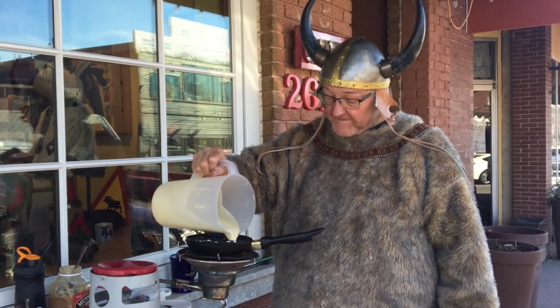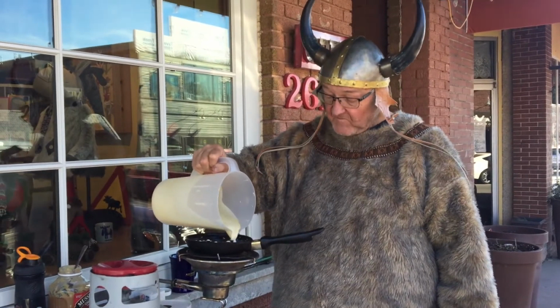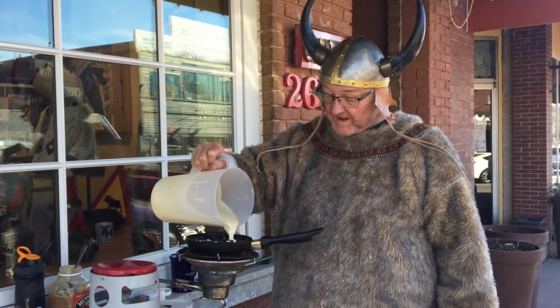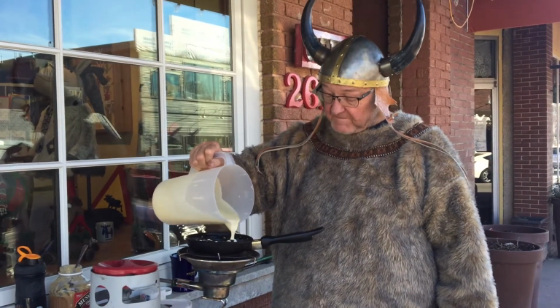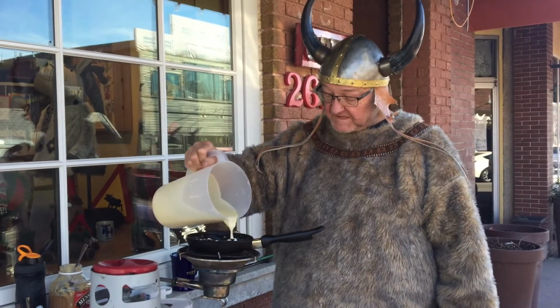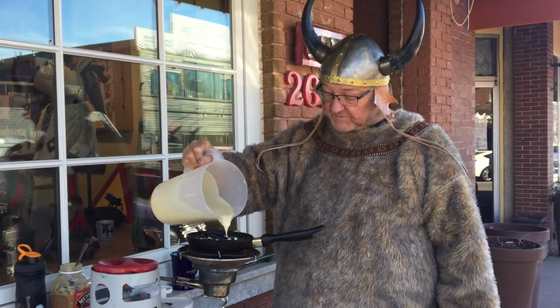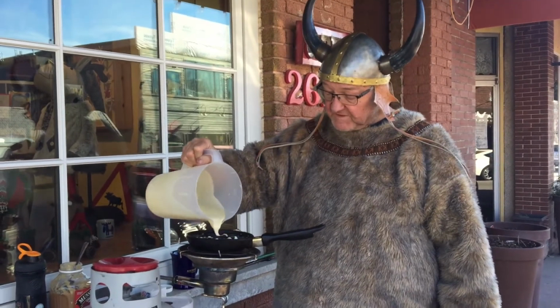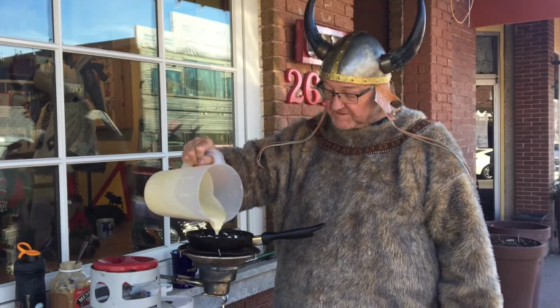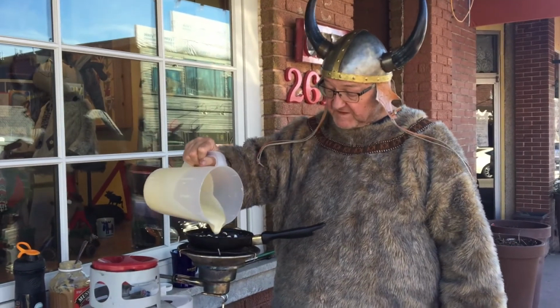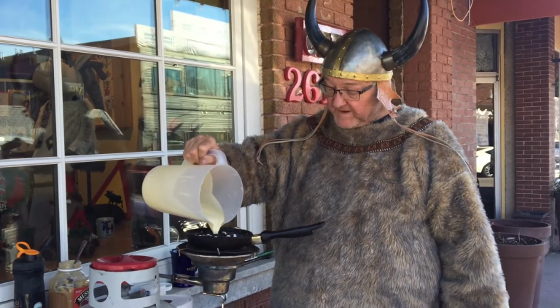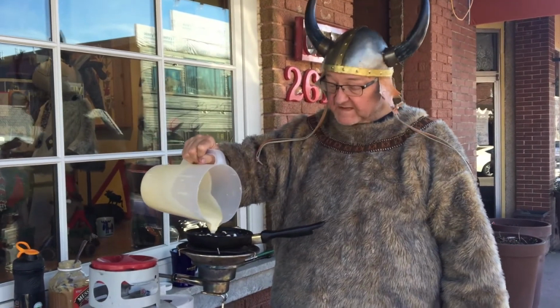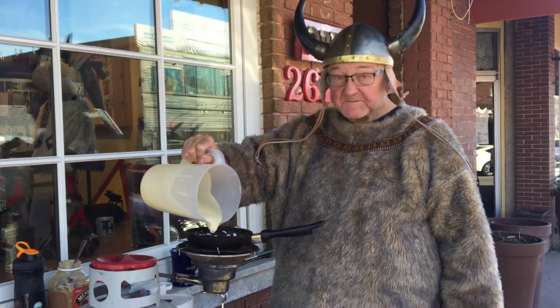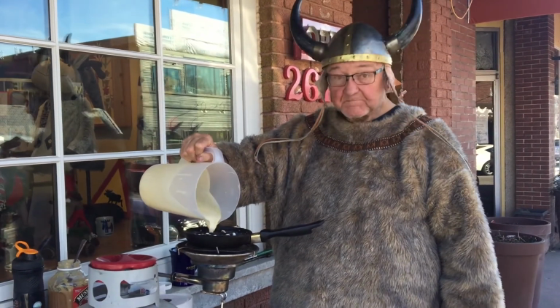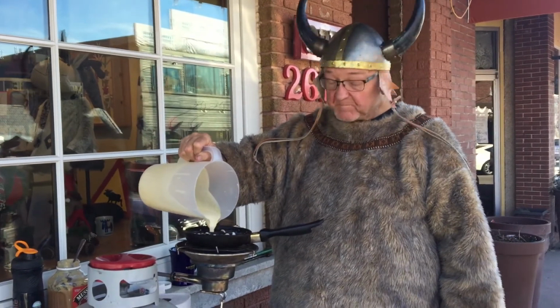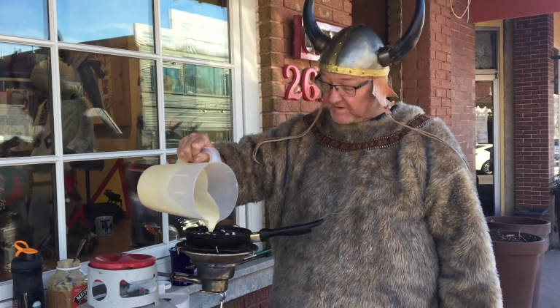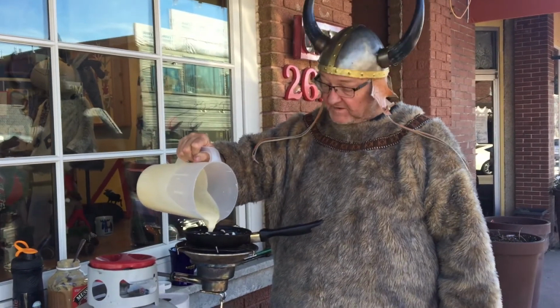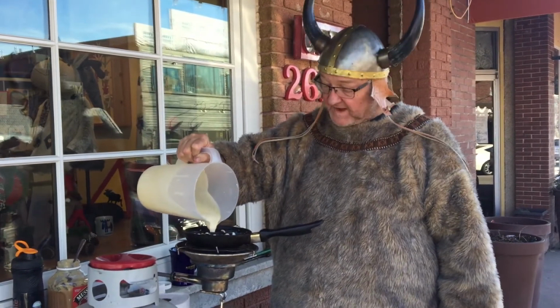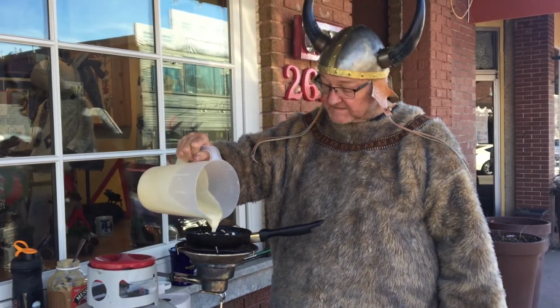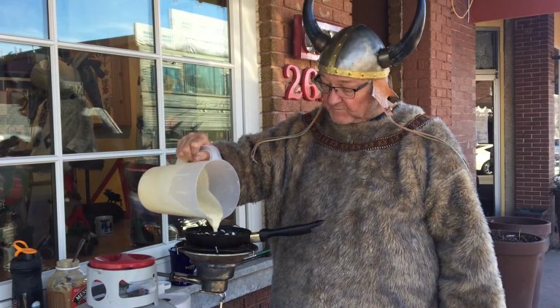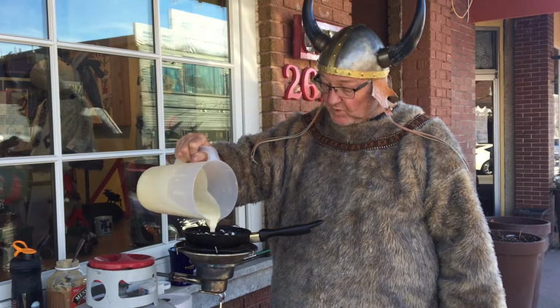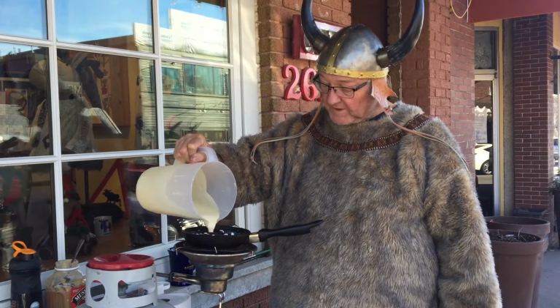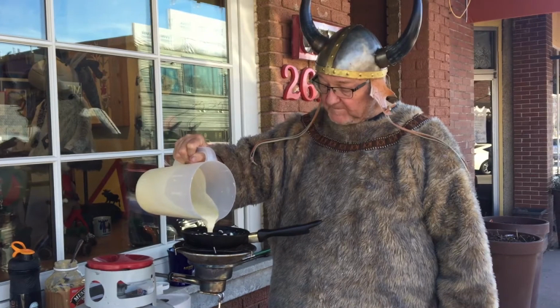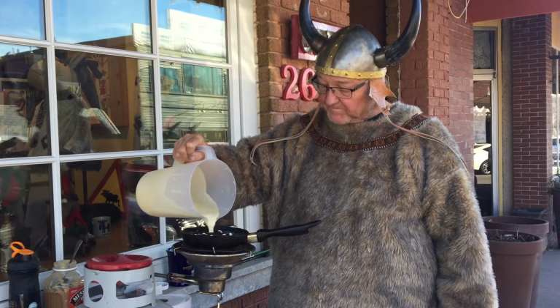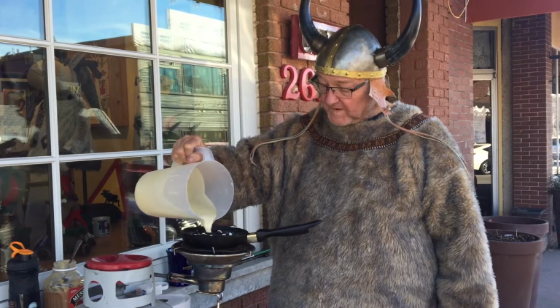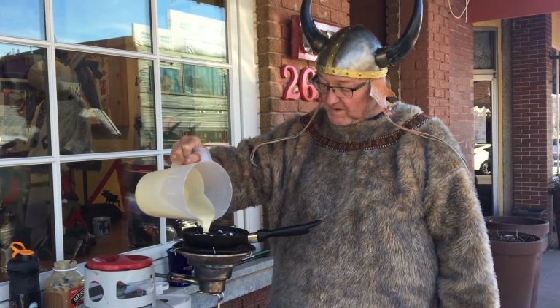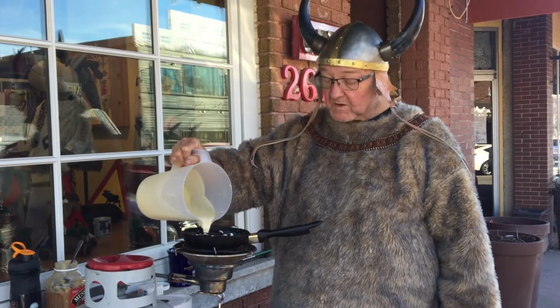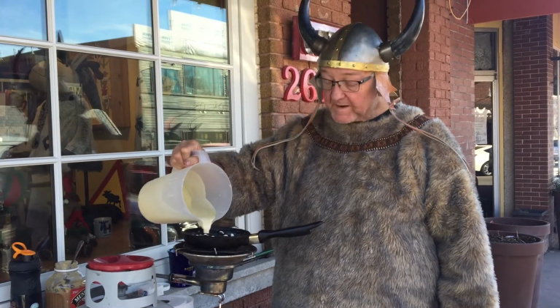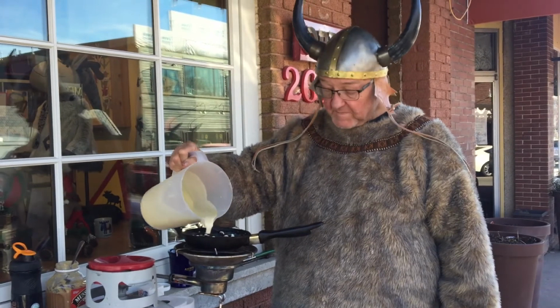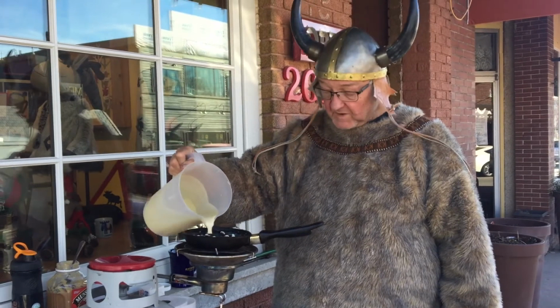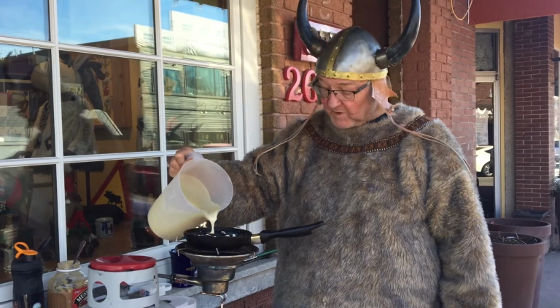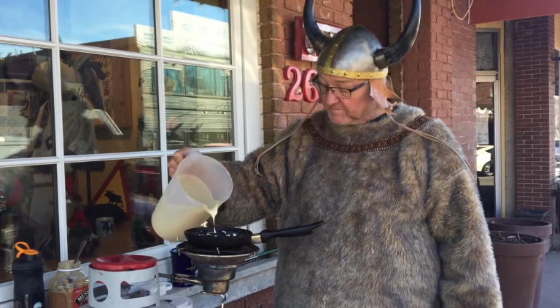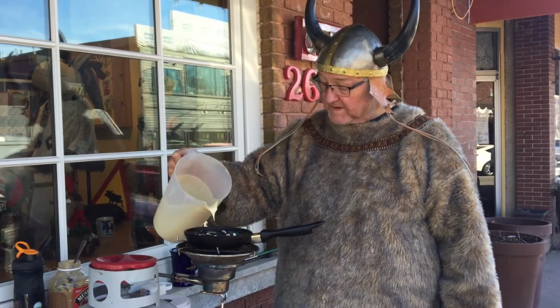We've got a mix we use here. We add some butter, some water, and milk — pardon me.